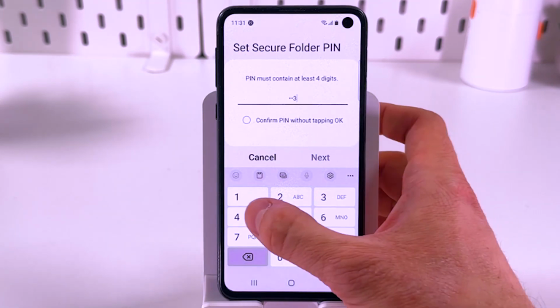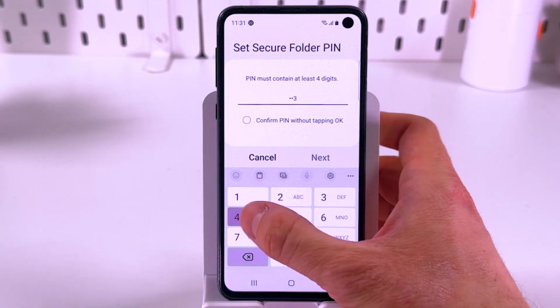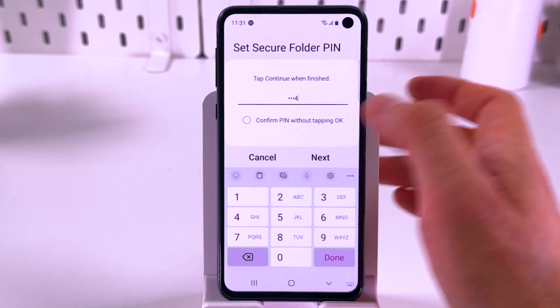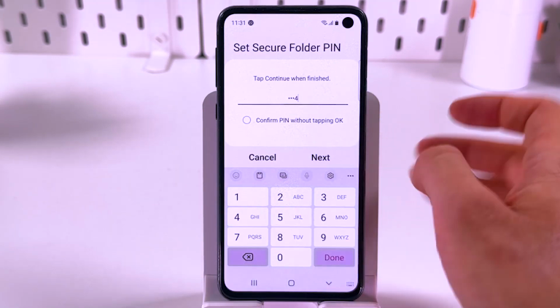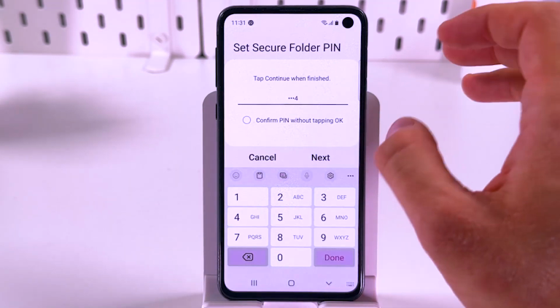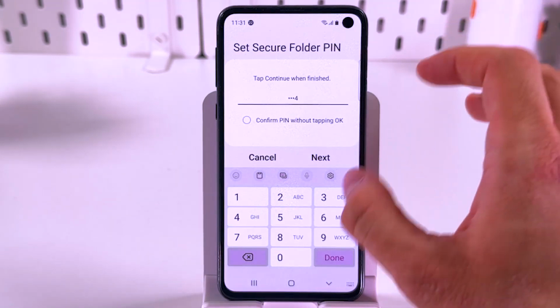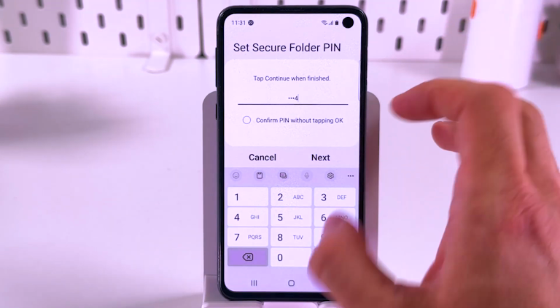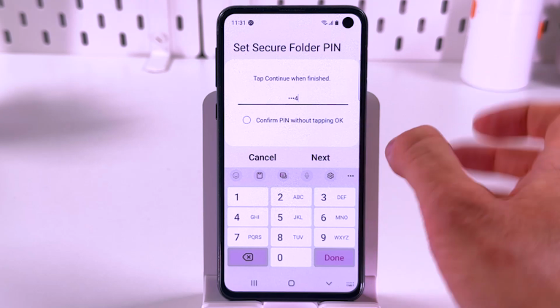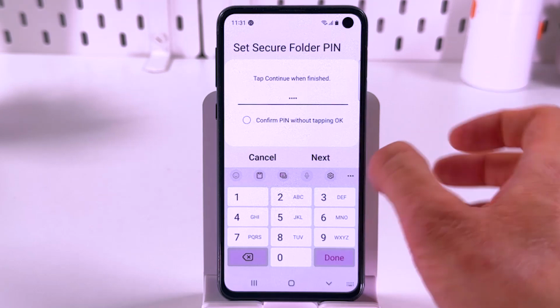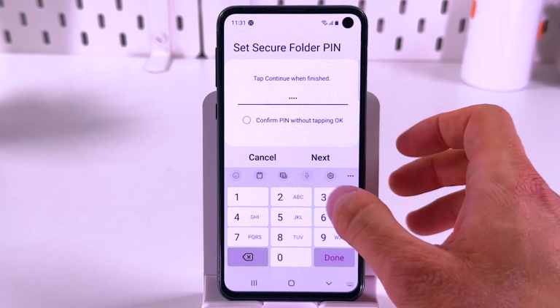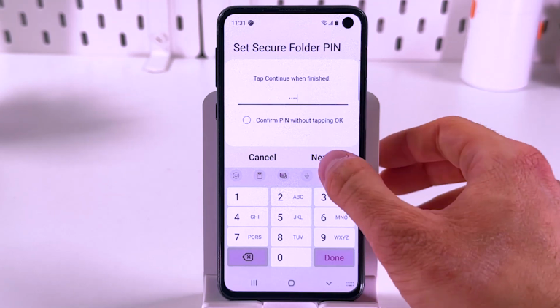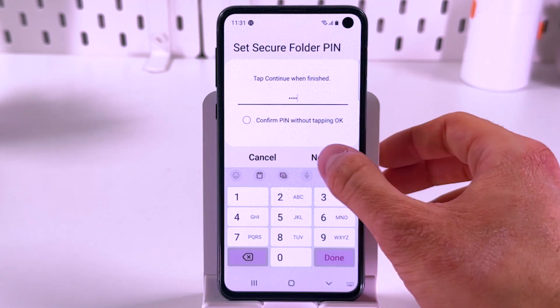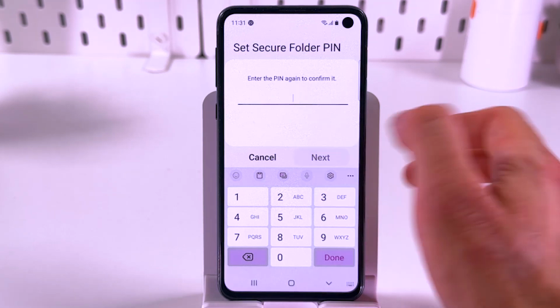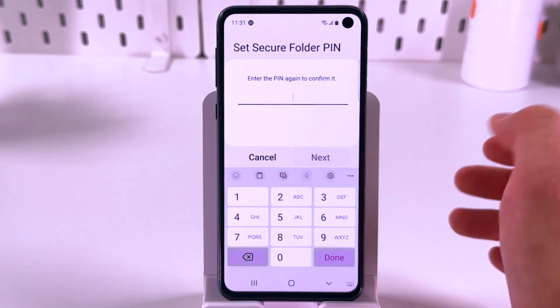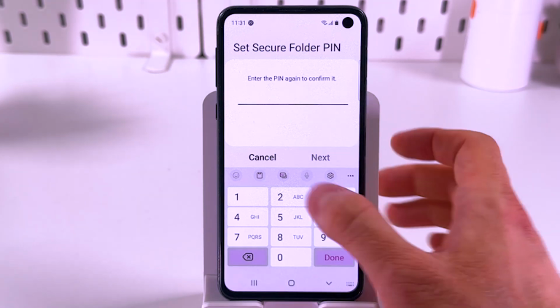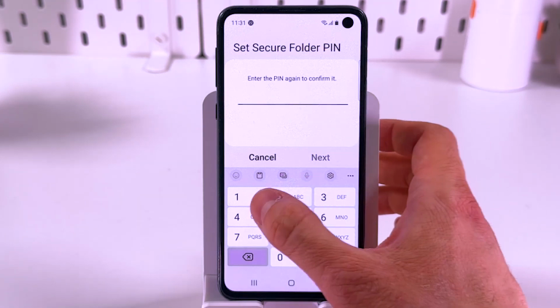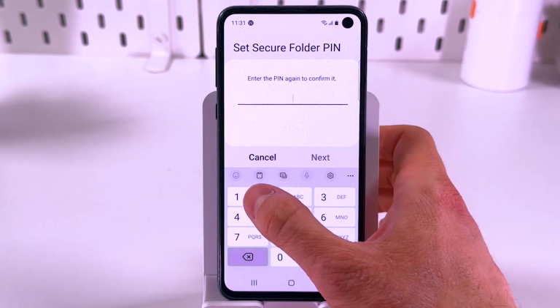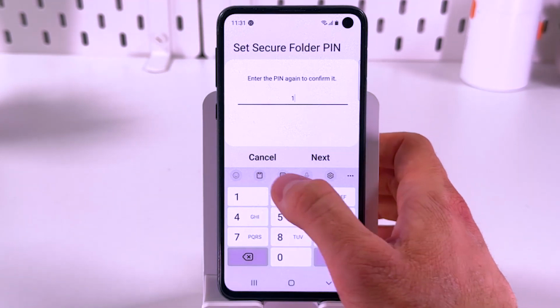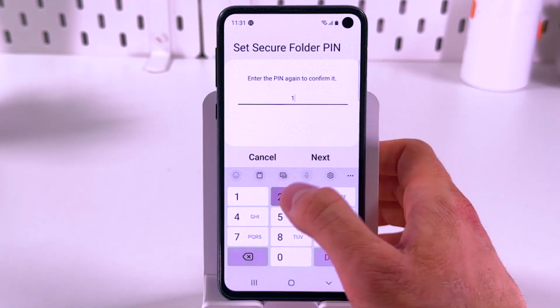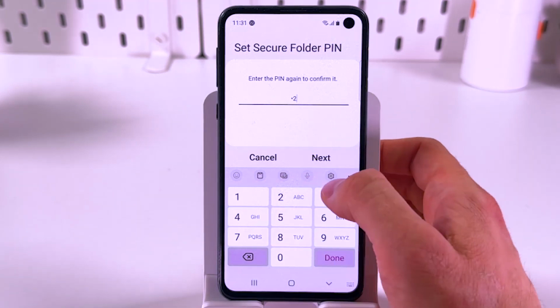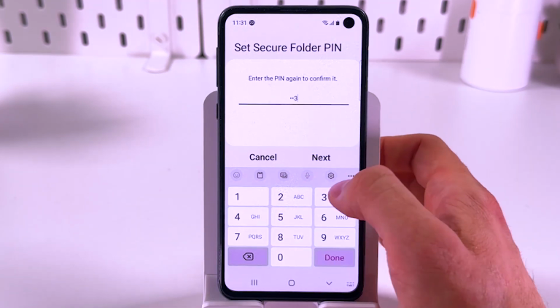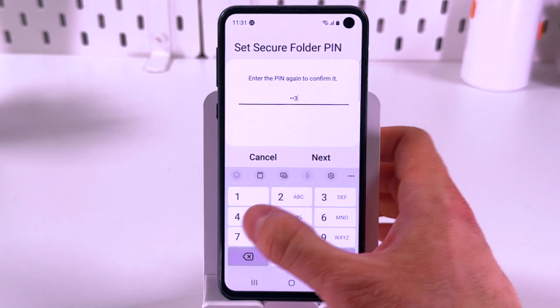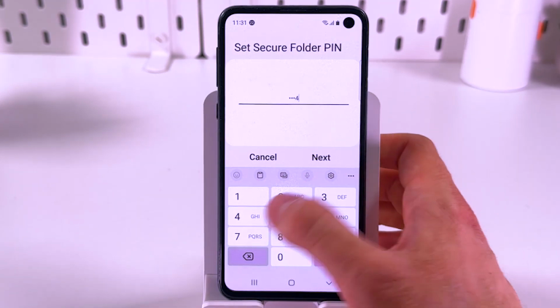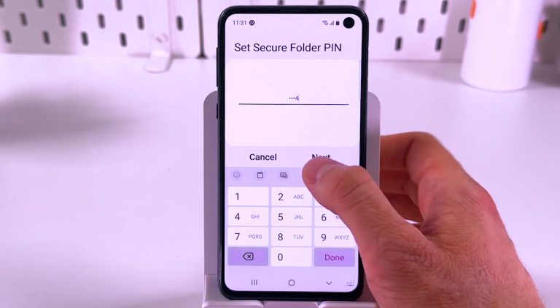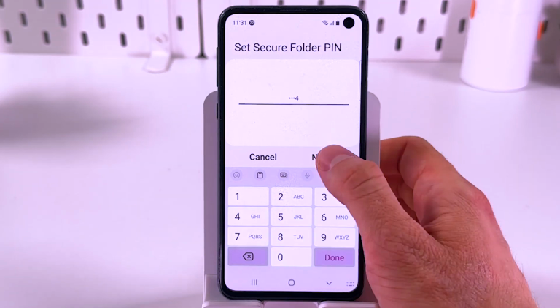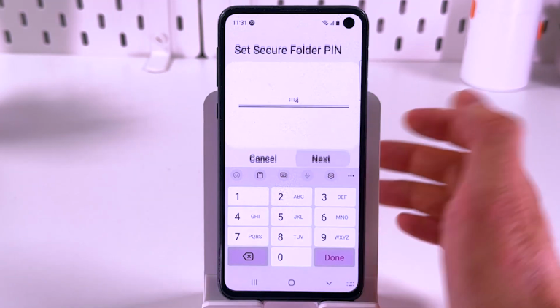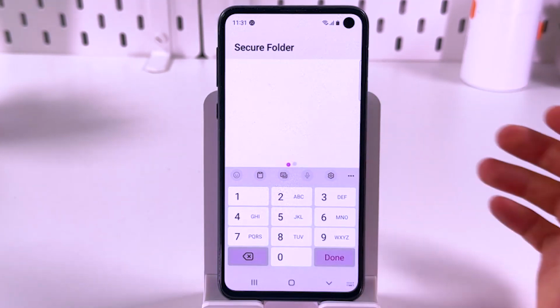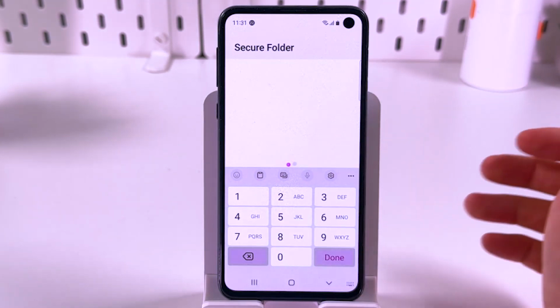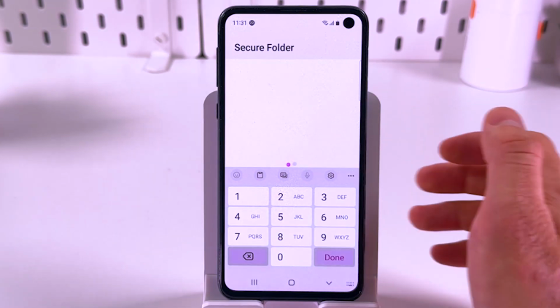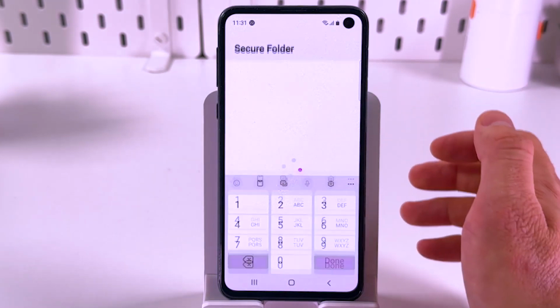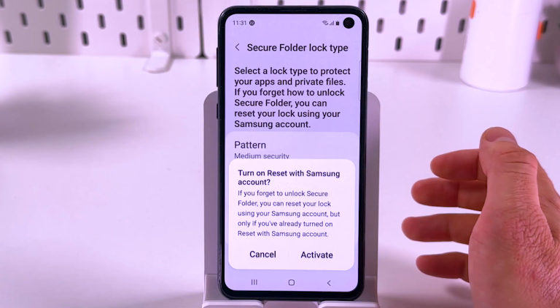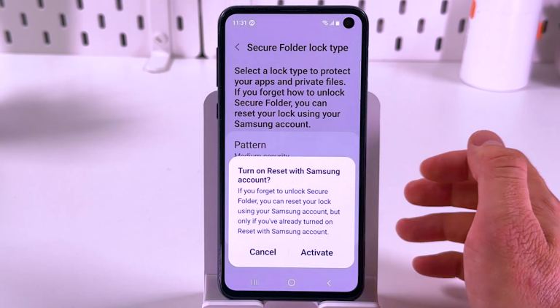Set up a new pin — it must contain four digits. Press next, then enter your pin once again and press next.